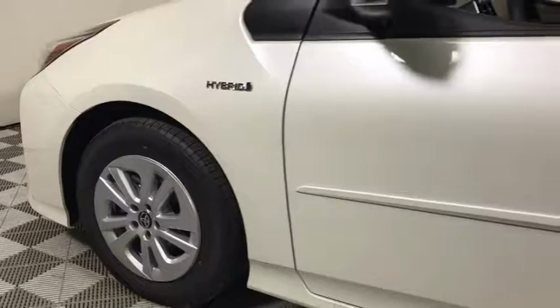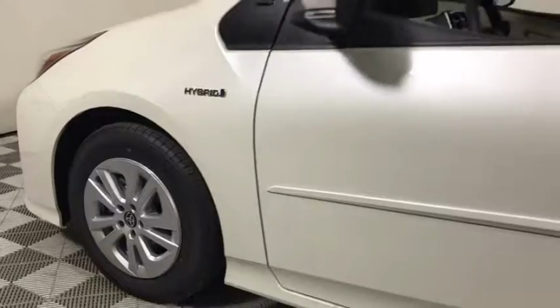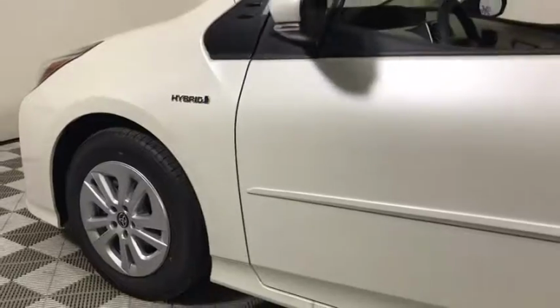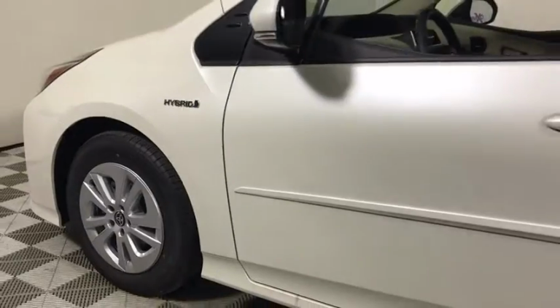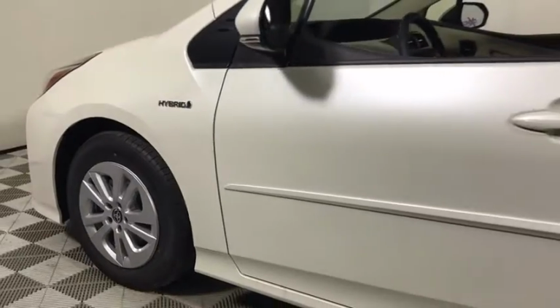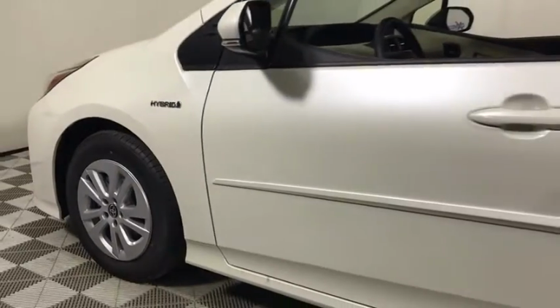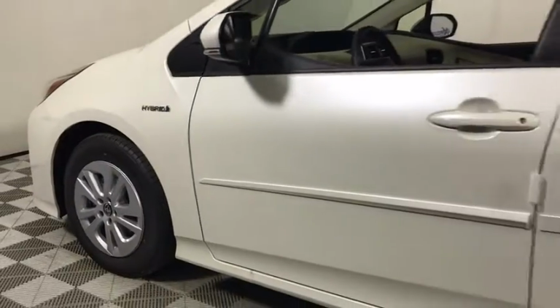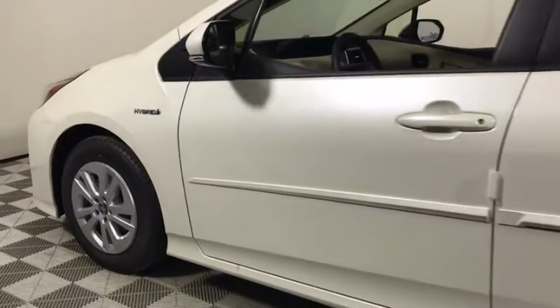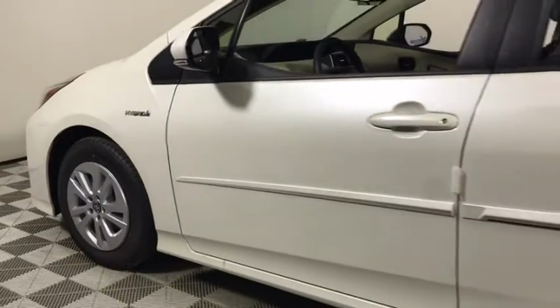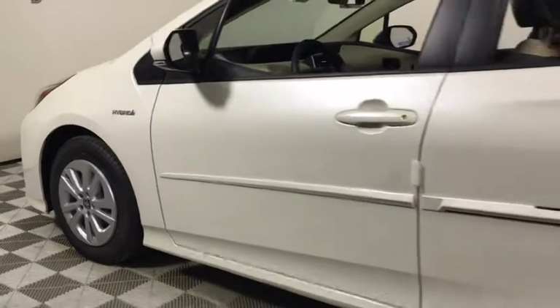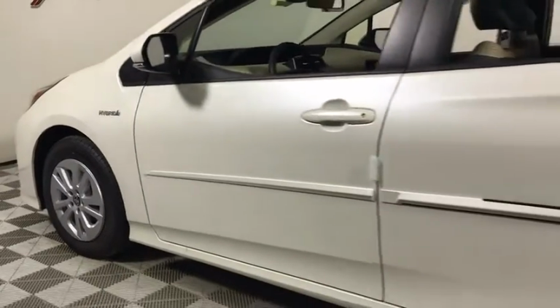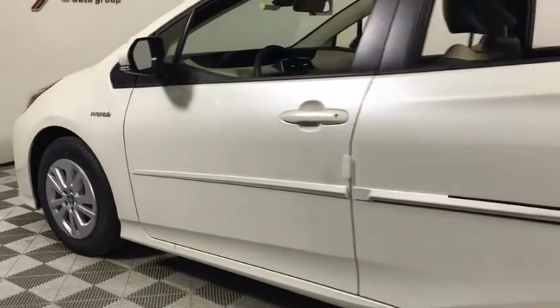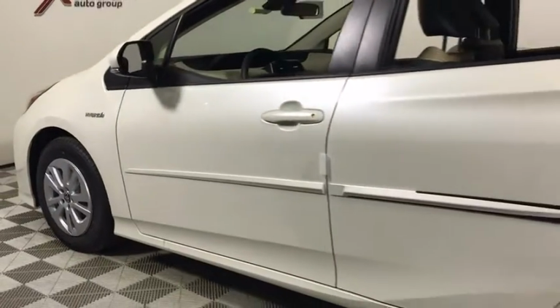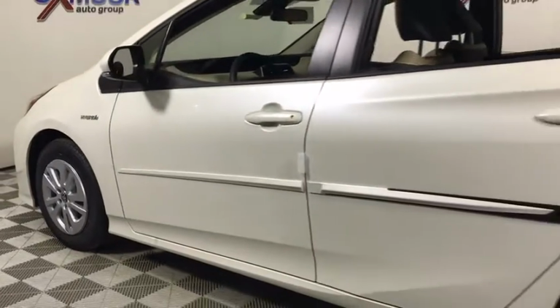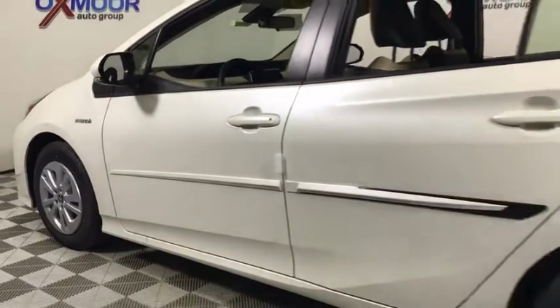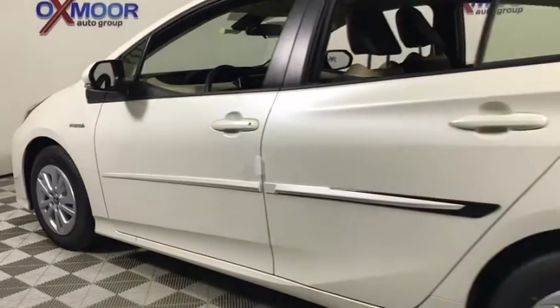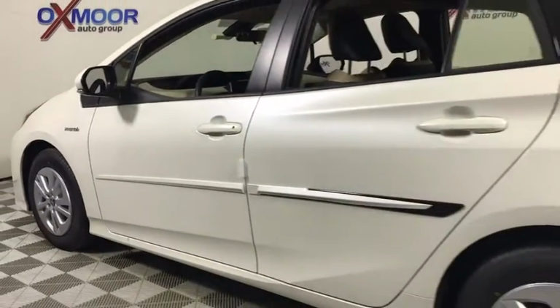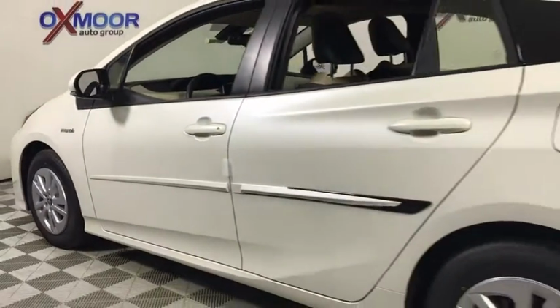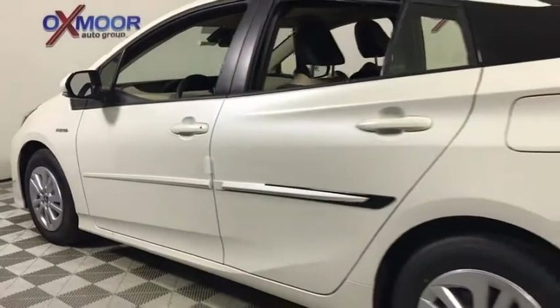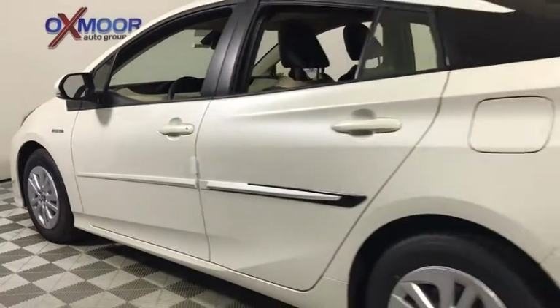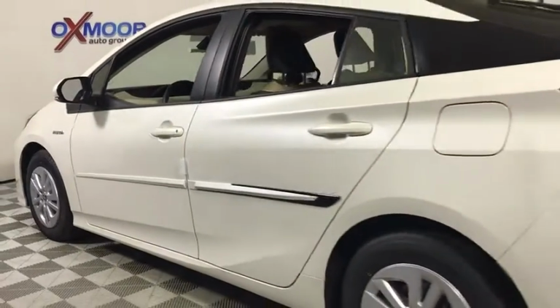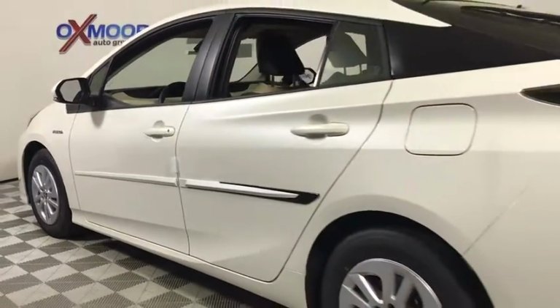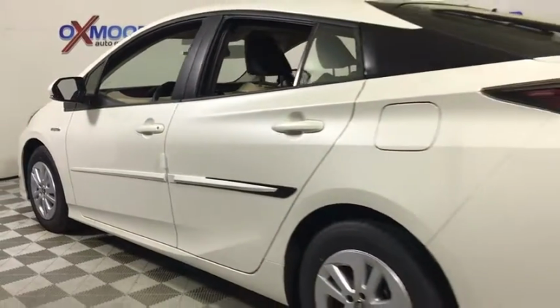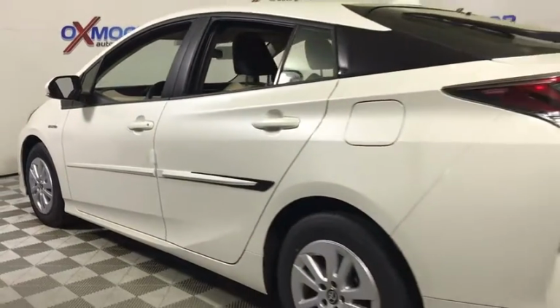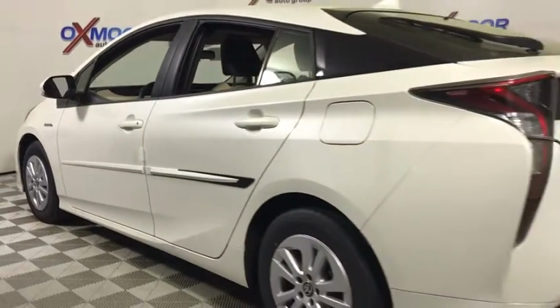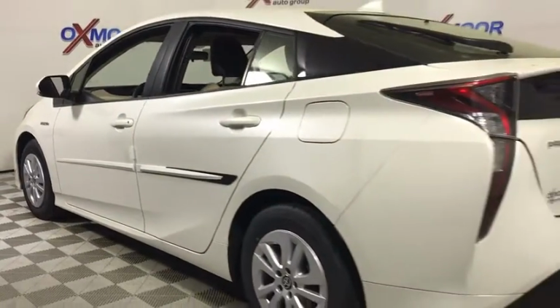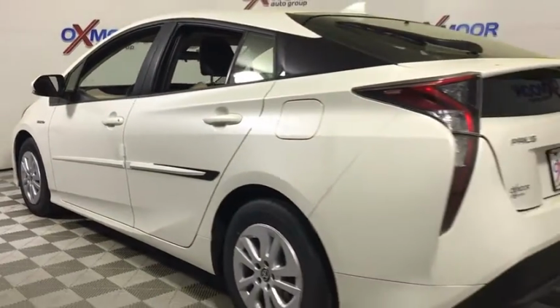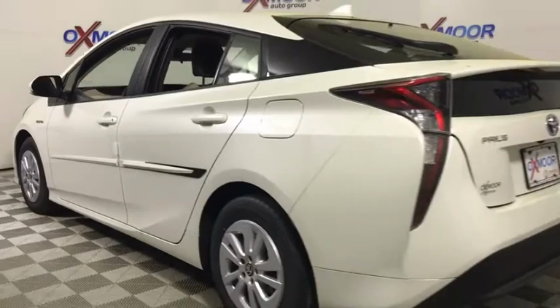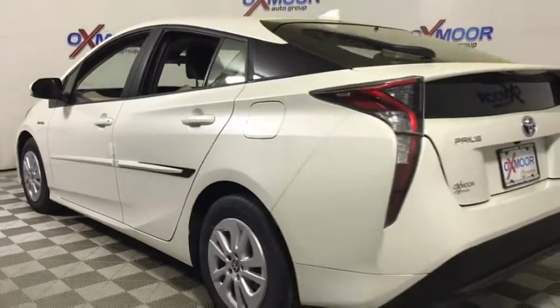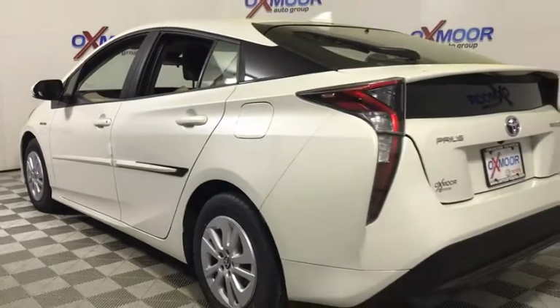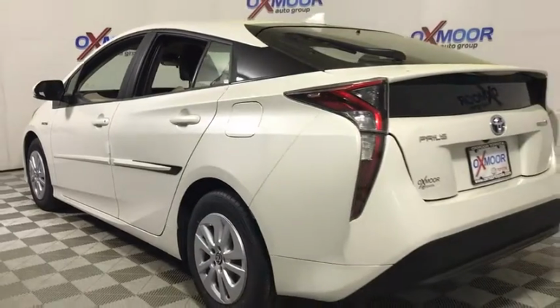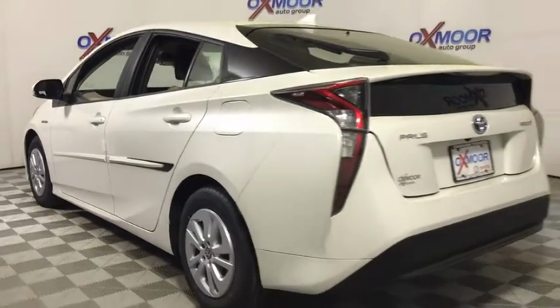The 2017 Toyota Prius. Prius offers harmony between man, nature, and machine.